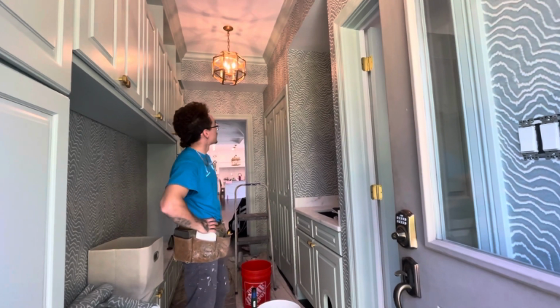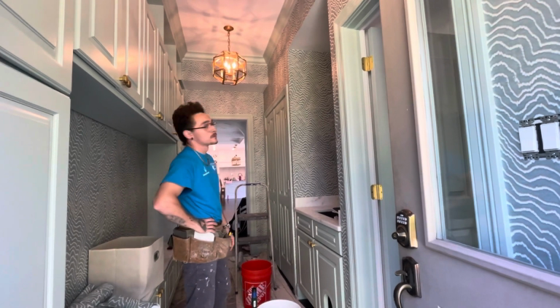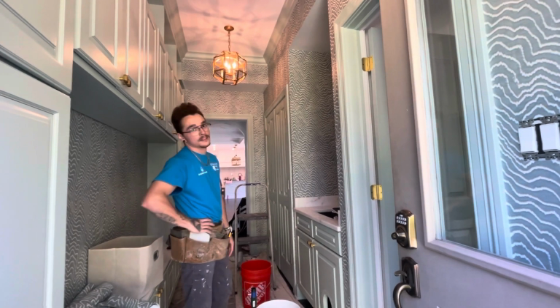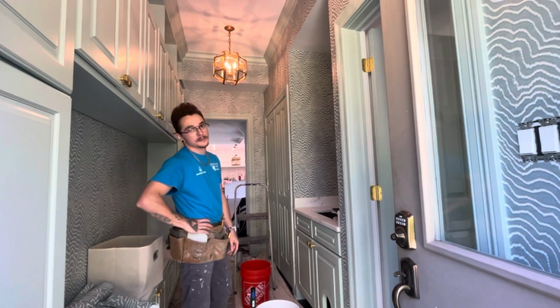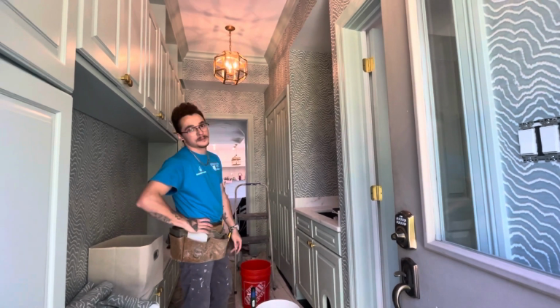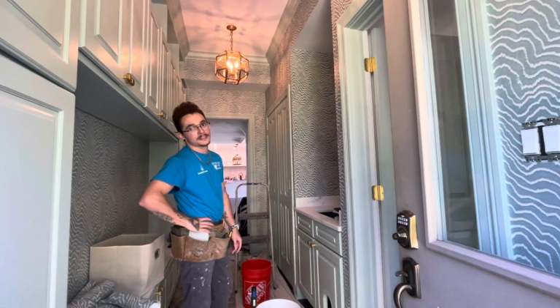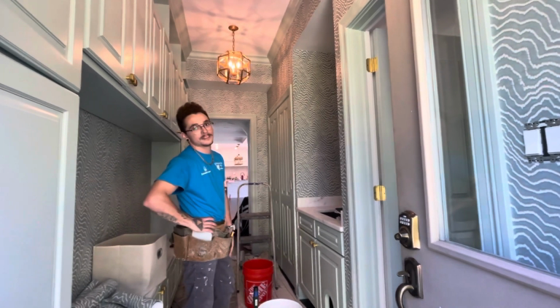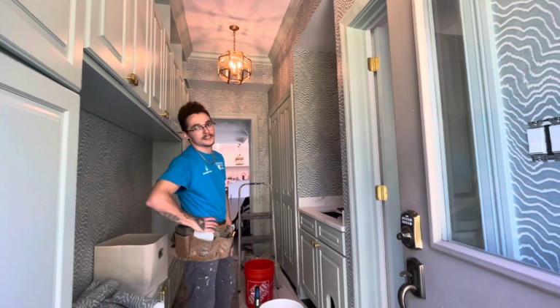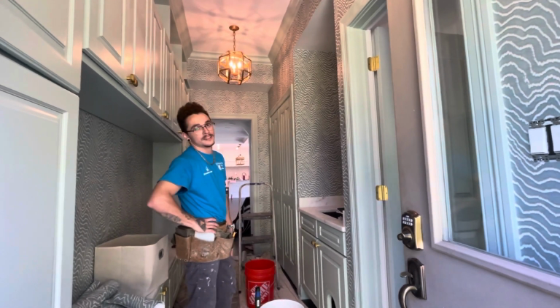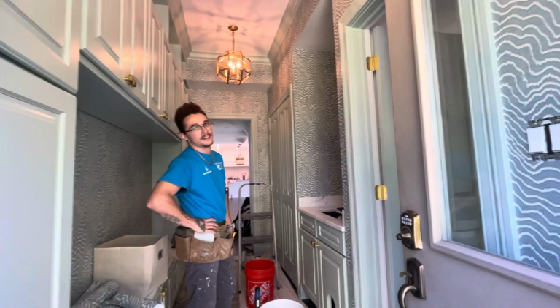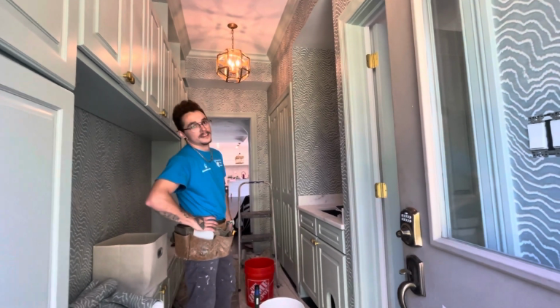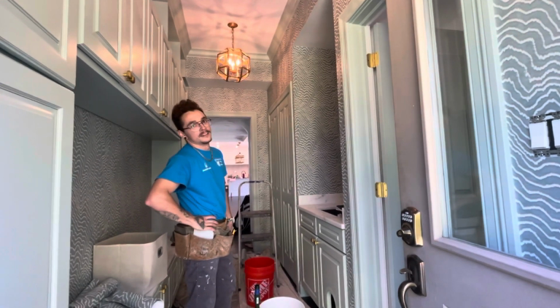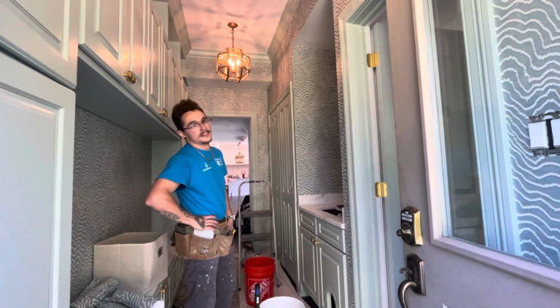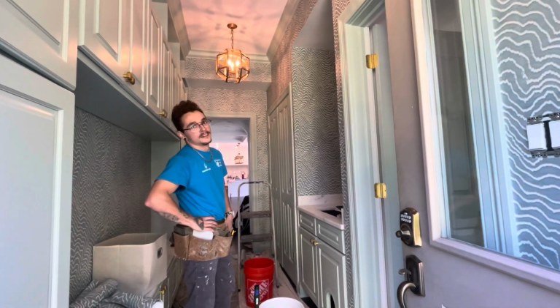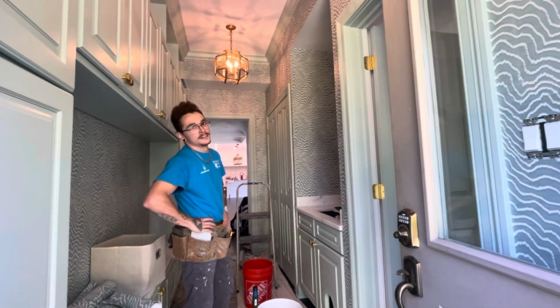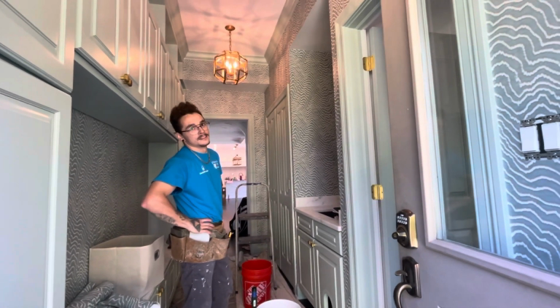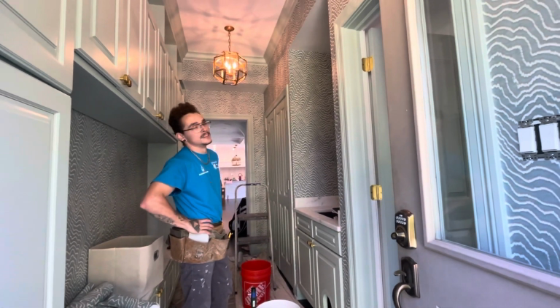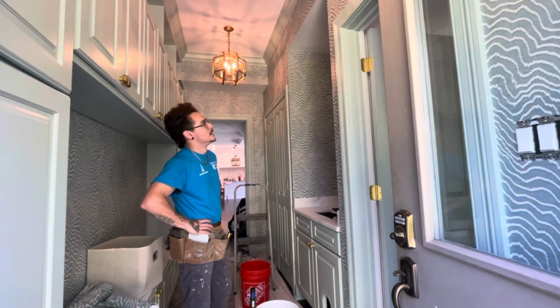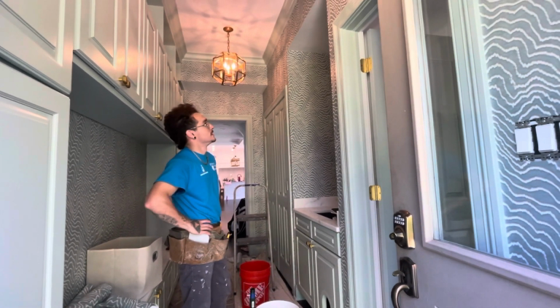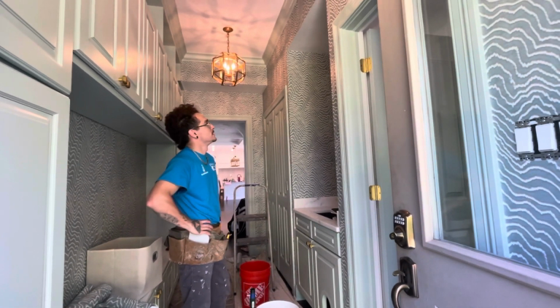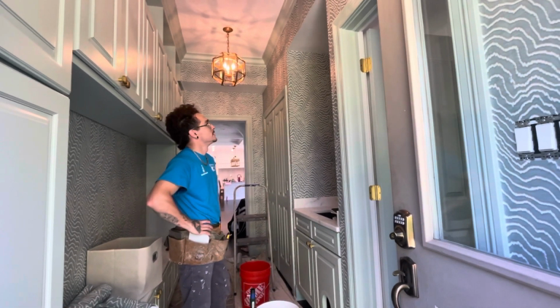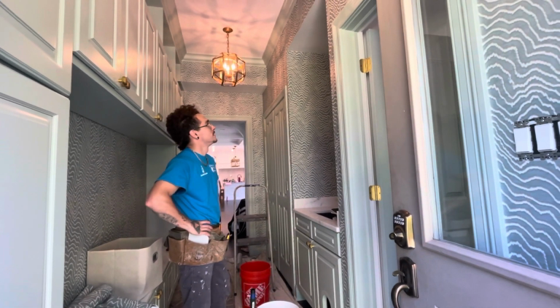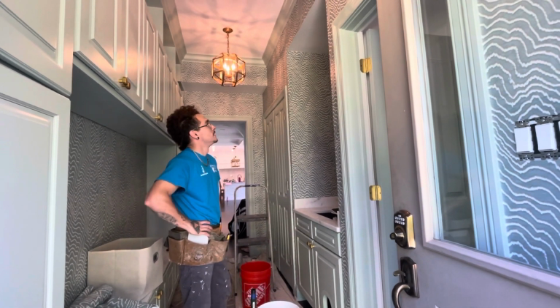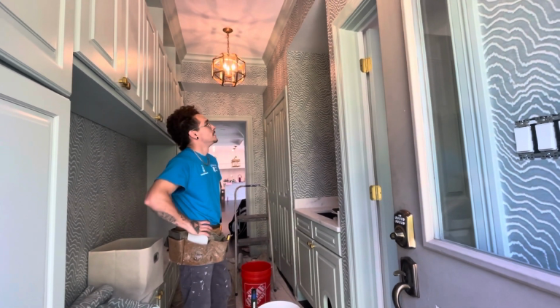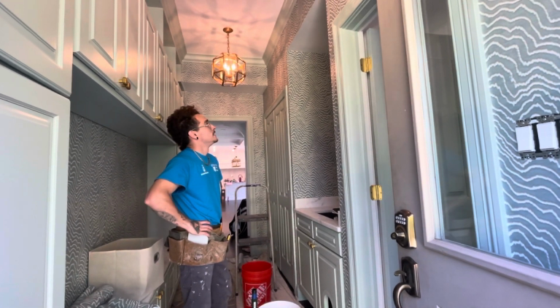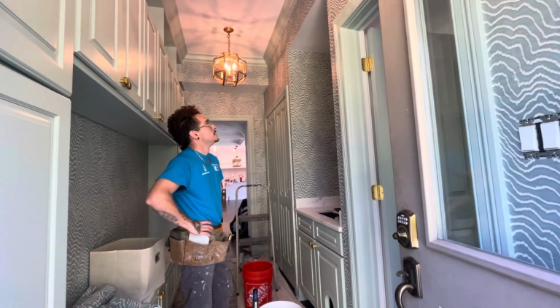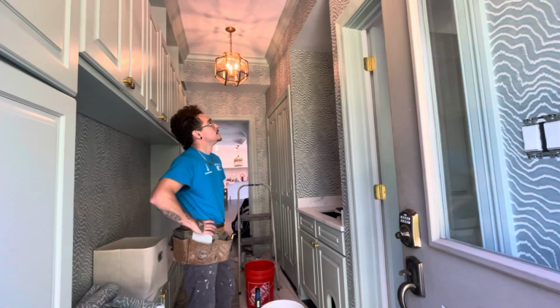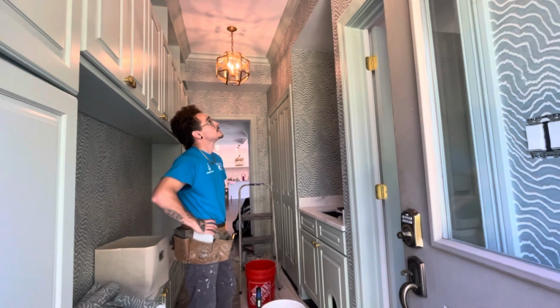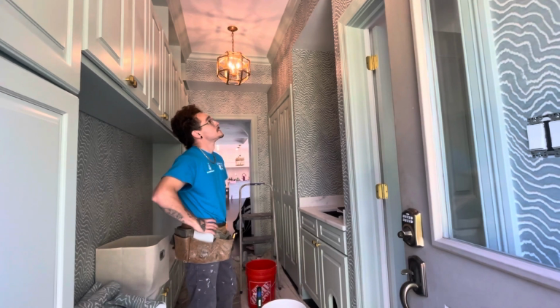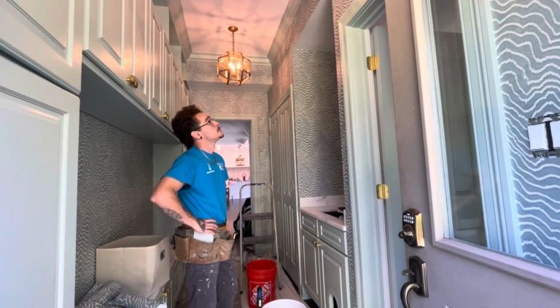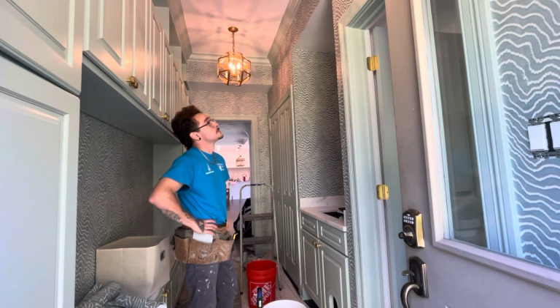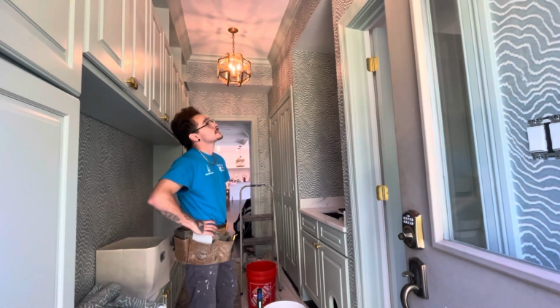Sometimes you get the really tall ones where the seams don't line up from the top to the bottom, but that's part of the dry hanging.